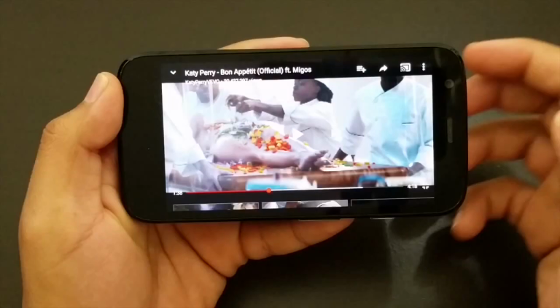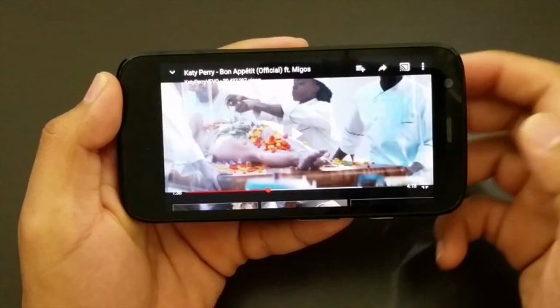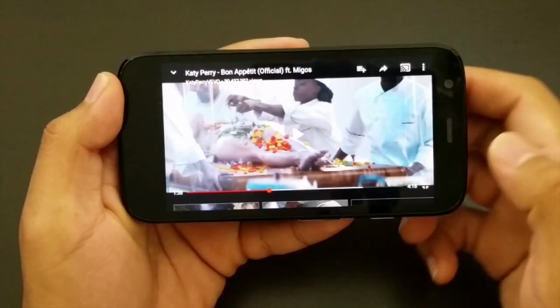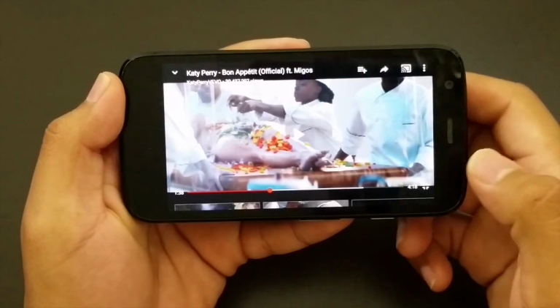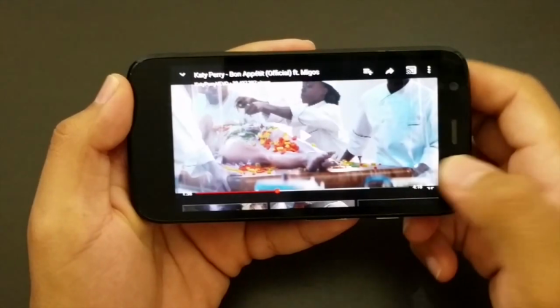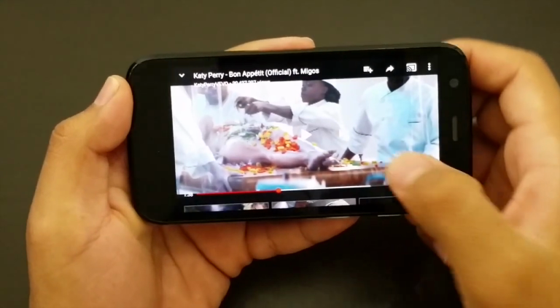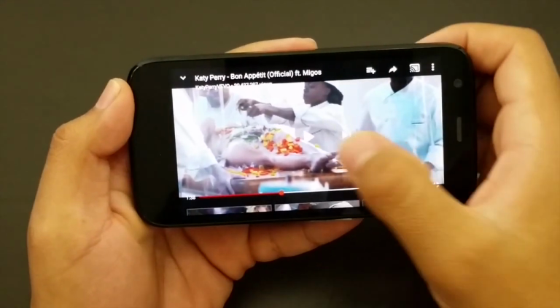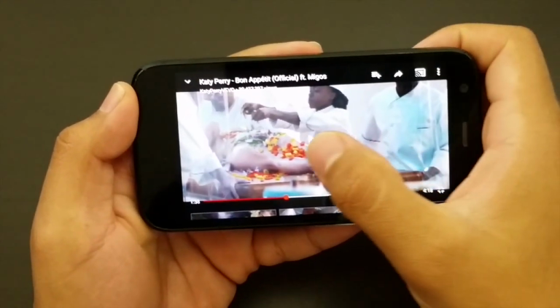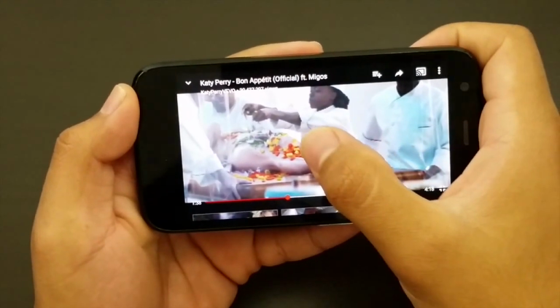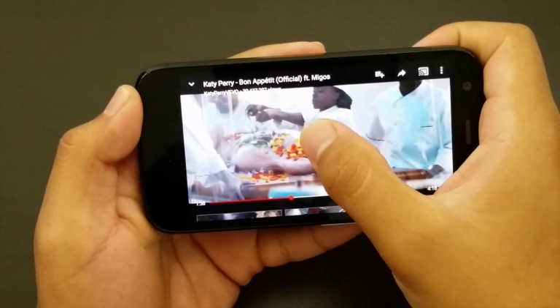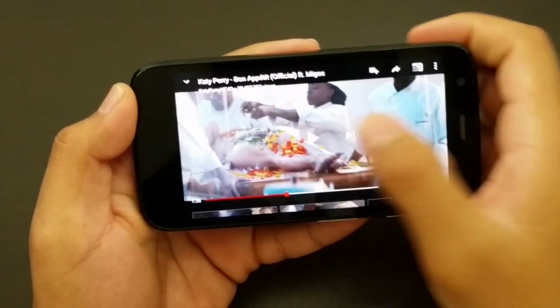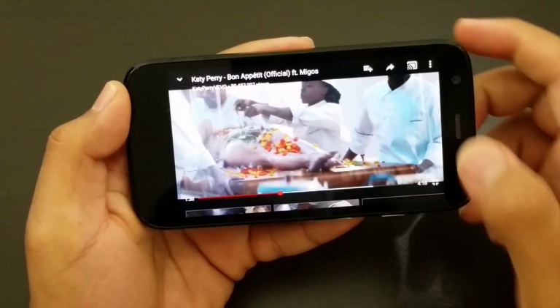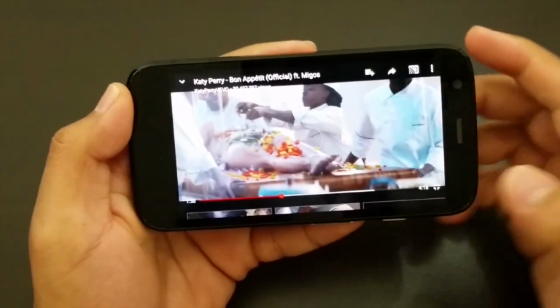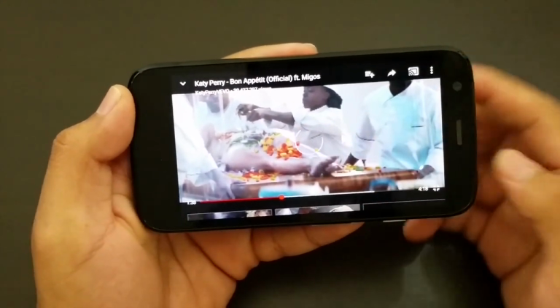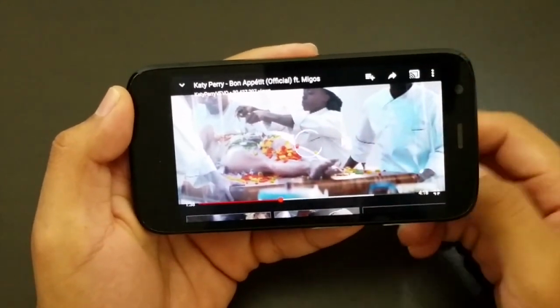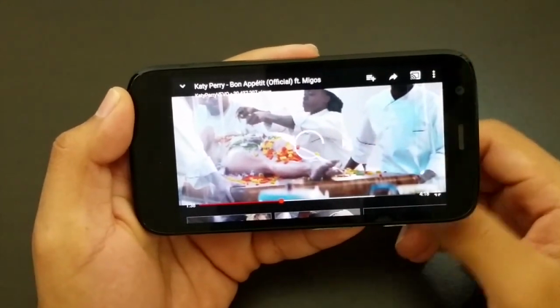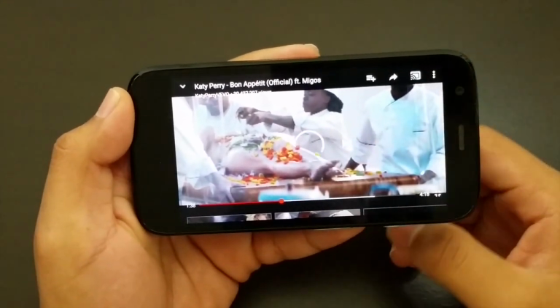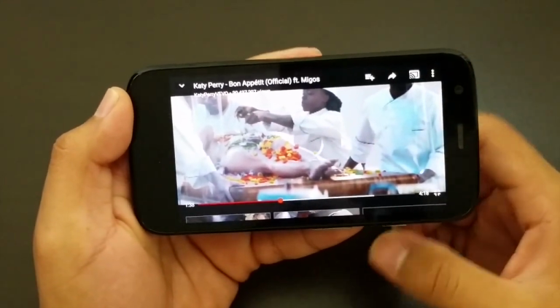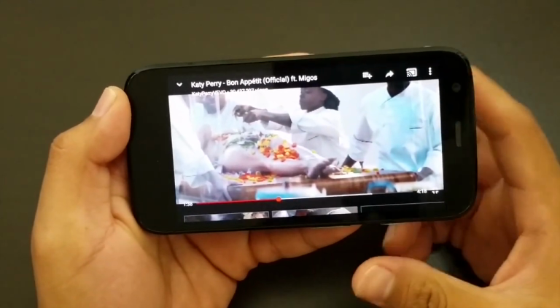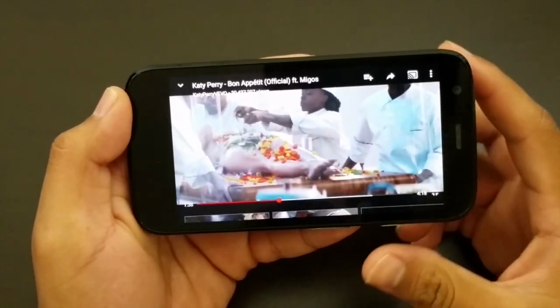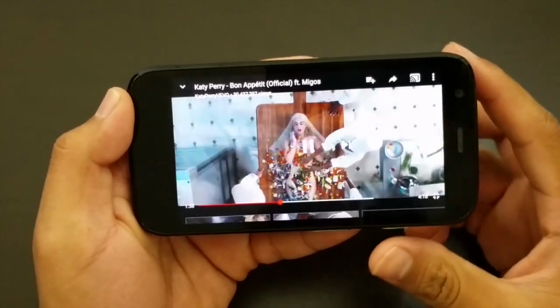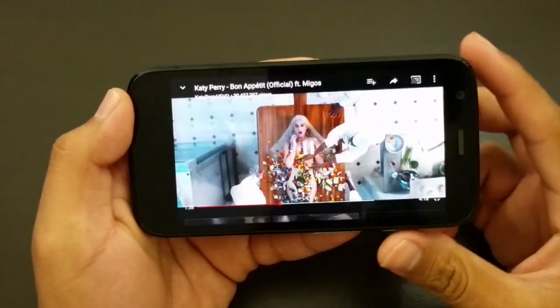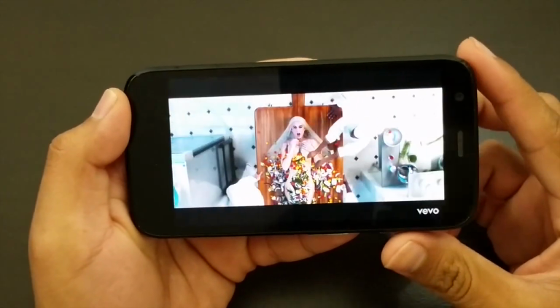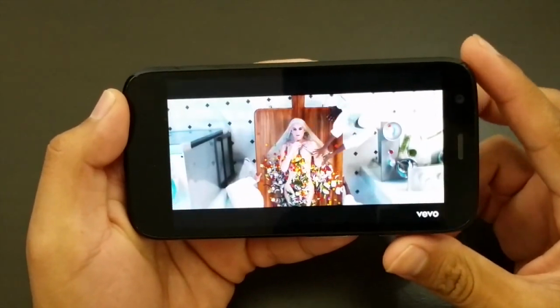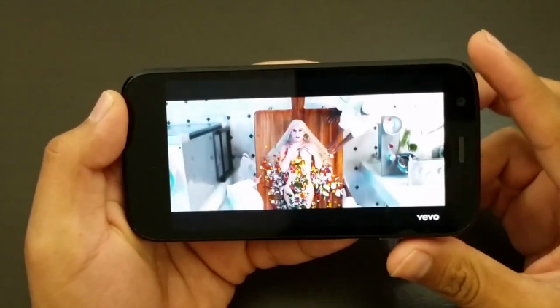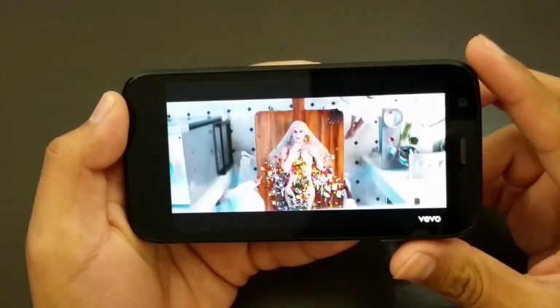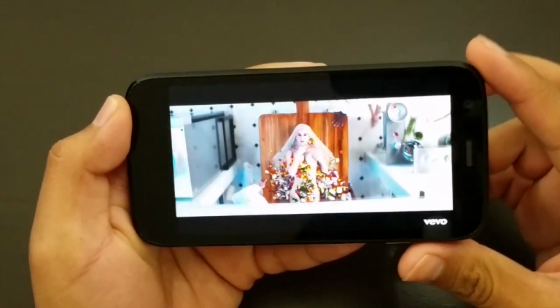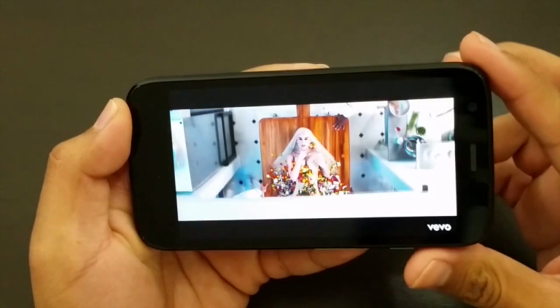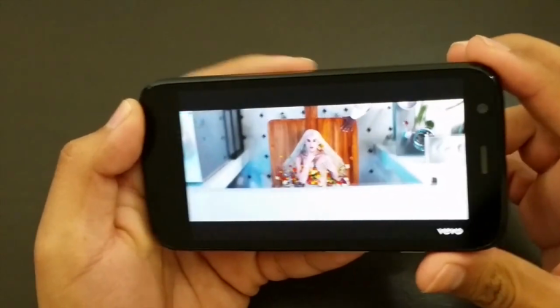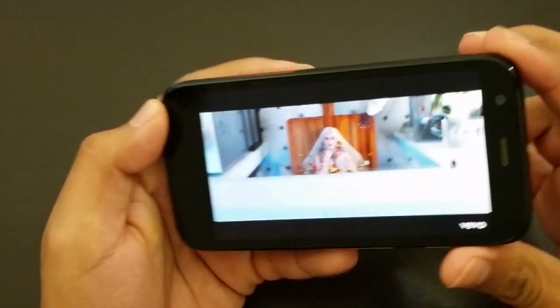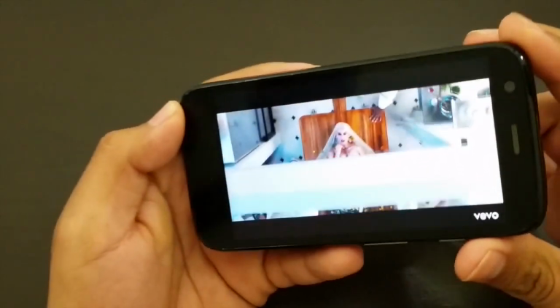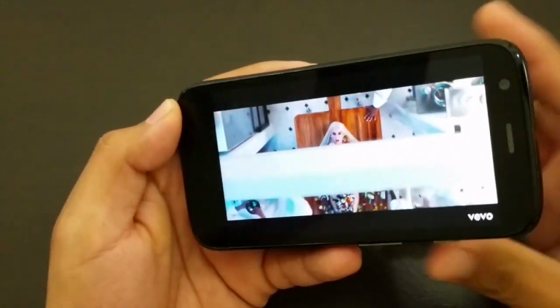Playing back HD videos, this phone did an excellent job with great quality video including the speakers.